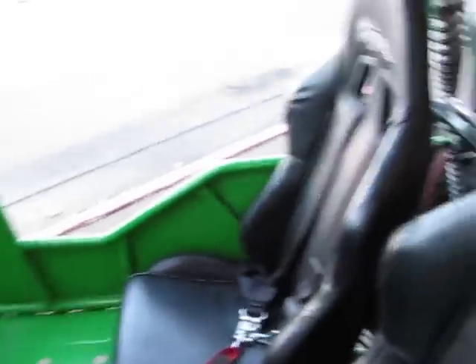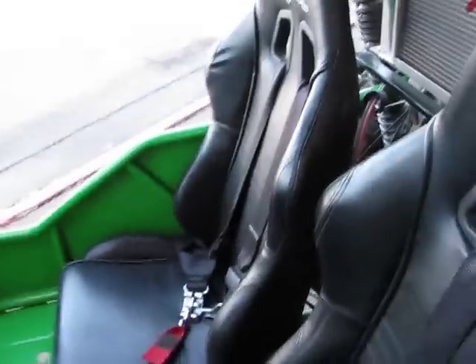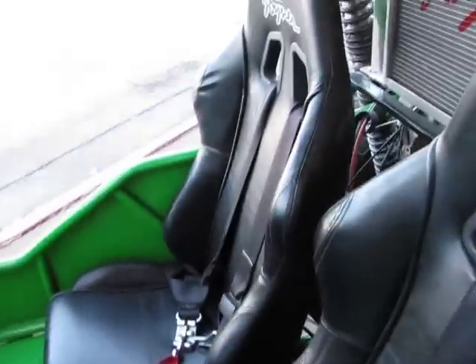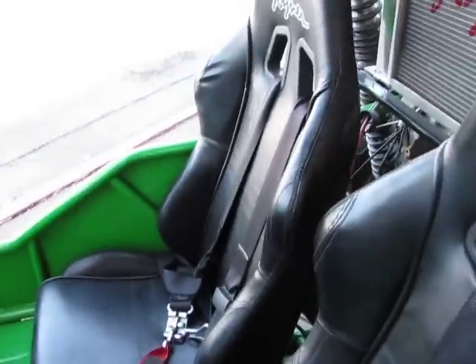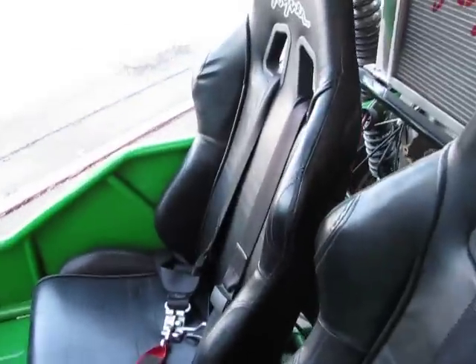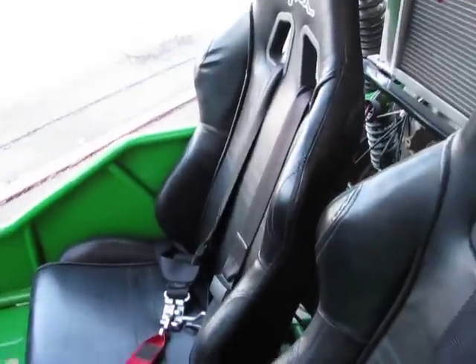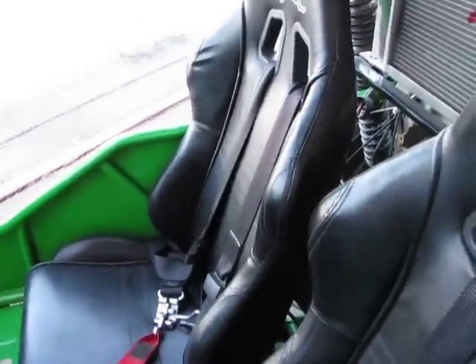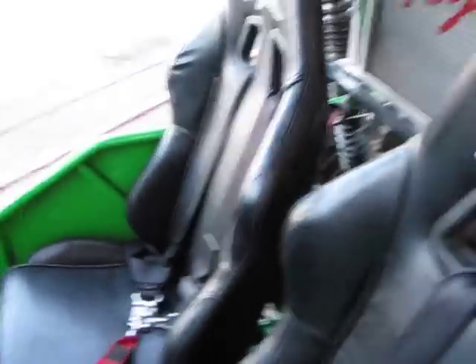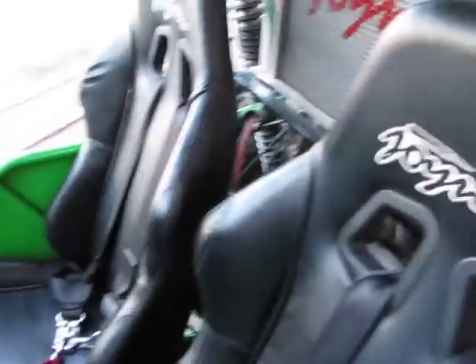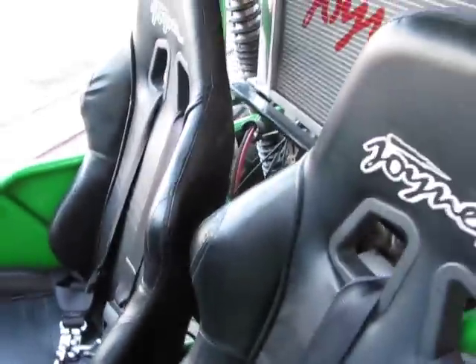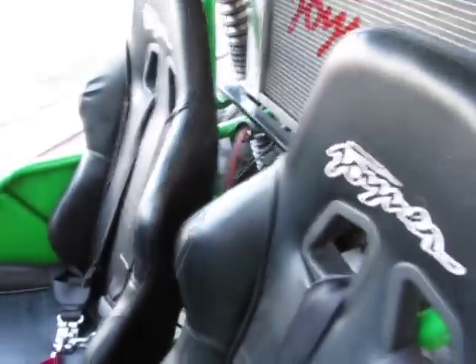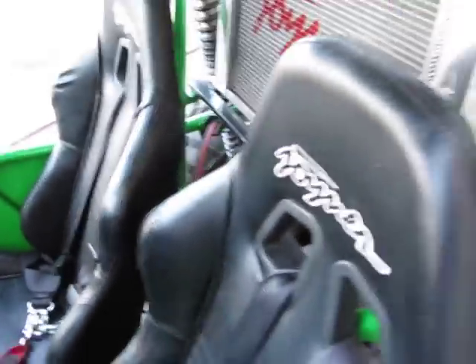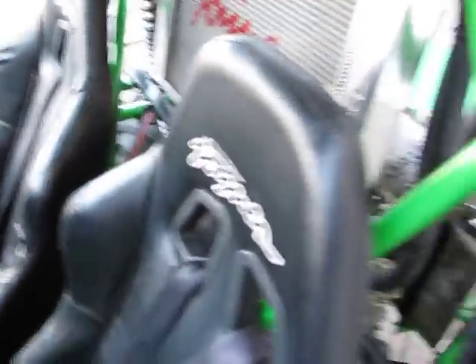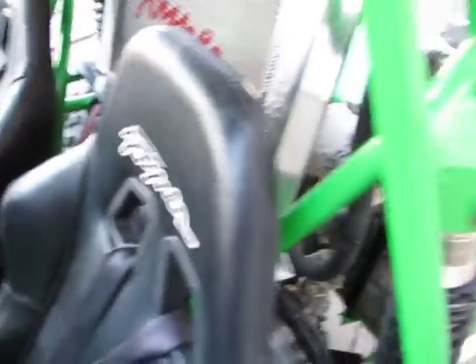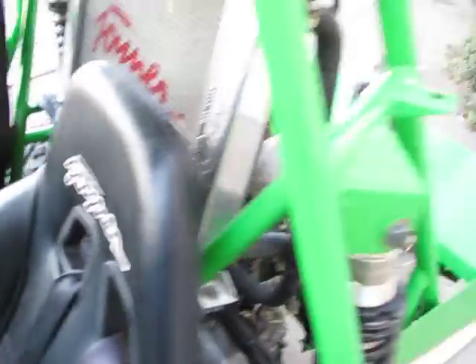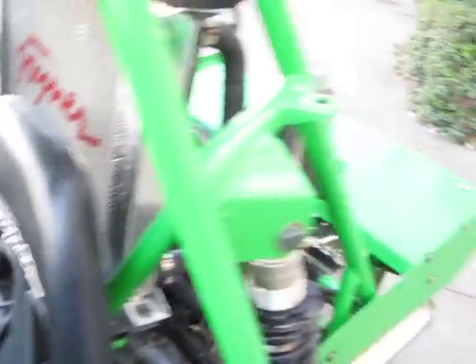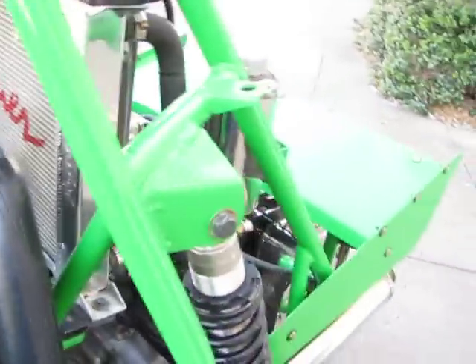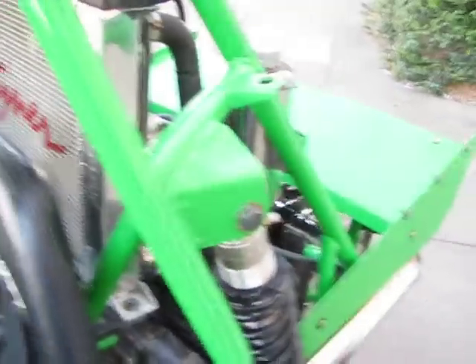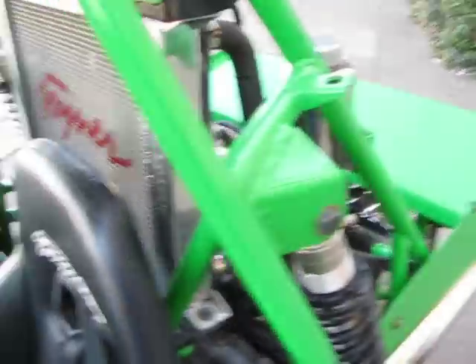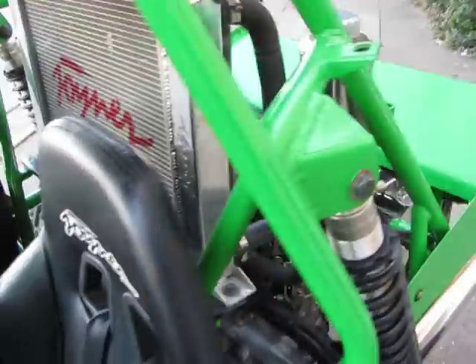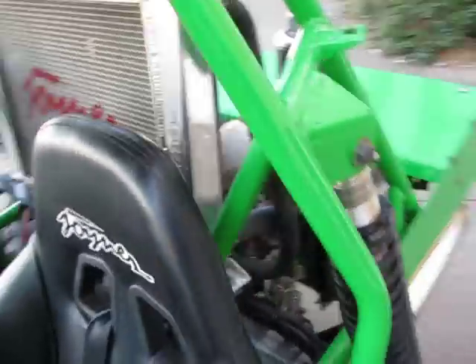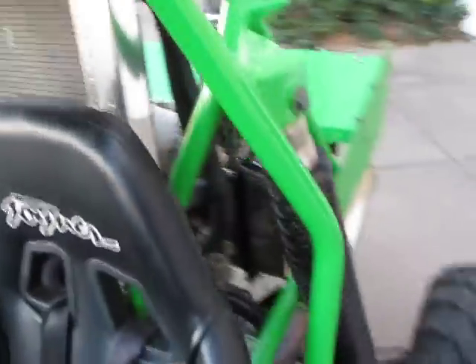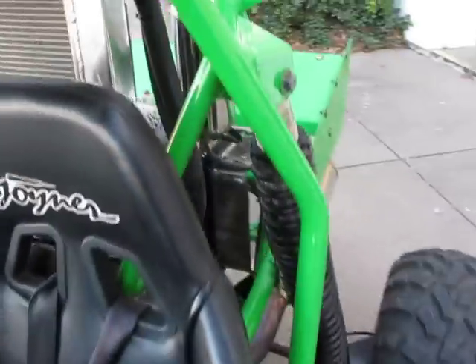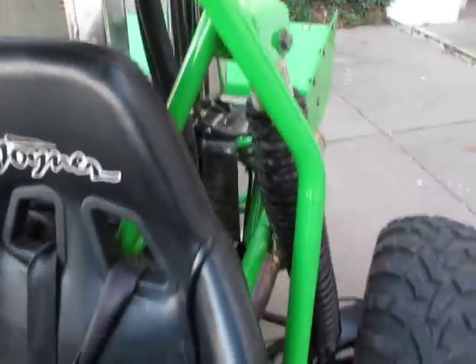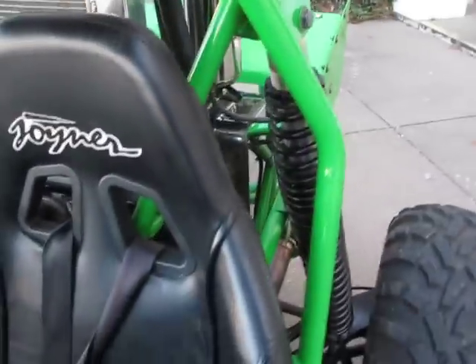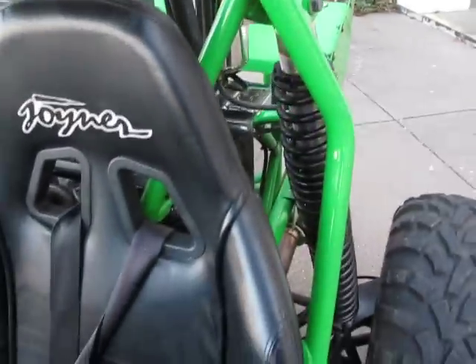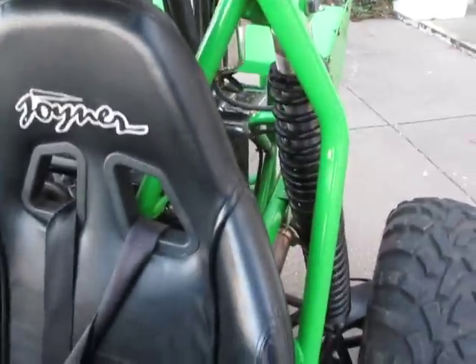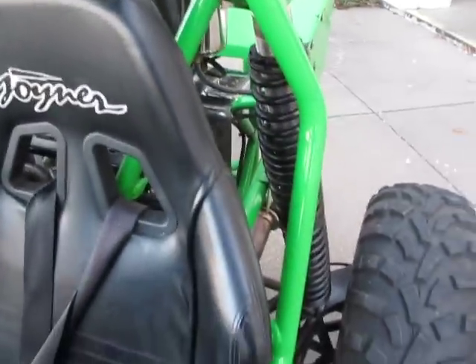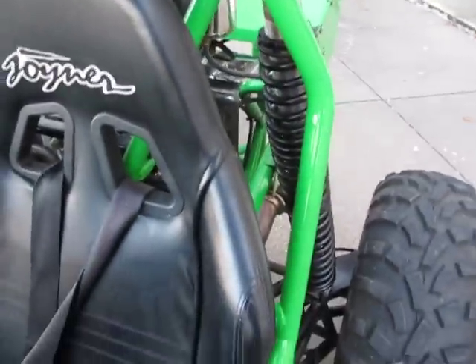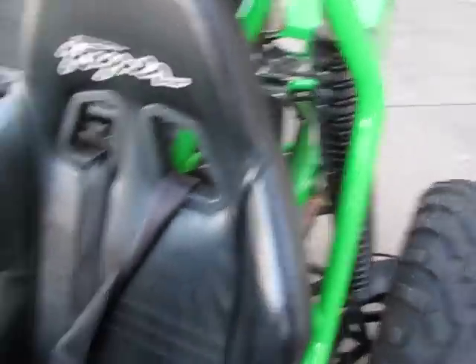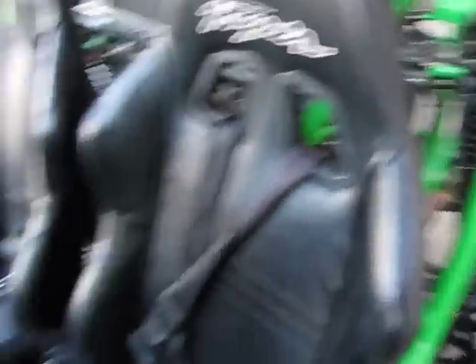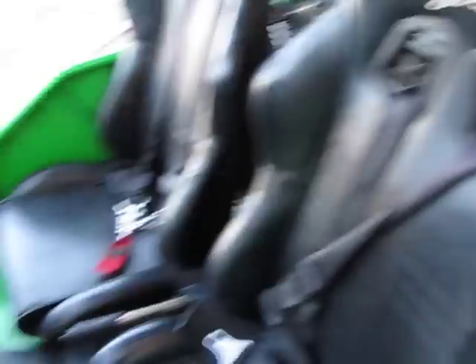Let you hear it a little bit. The exhaust has a nice sound to it.